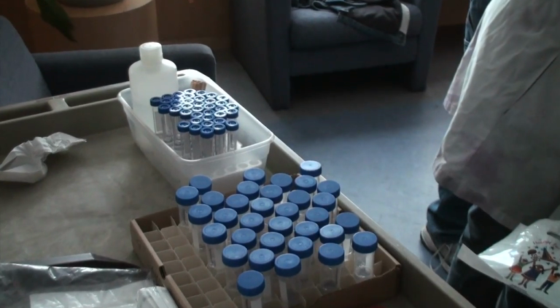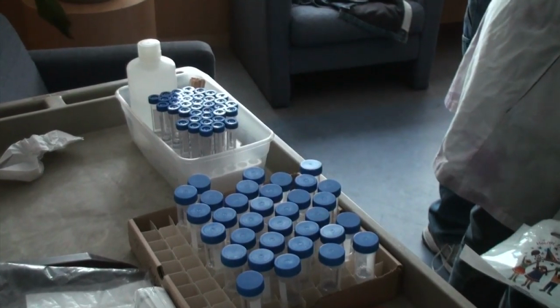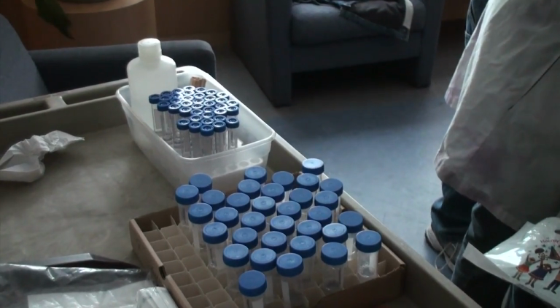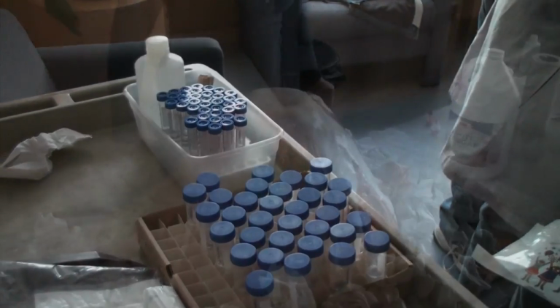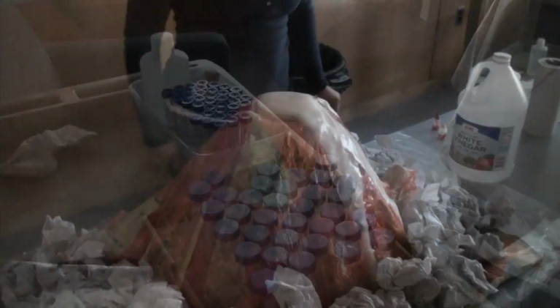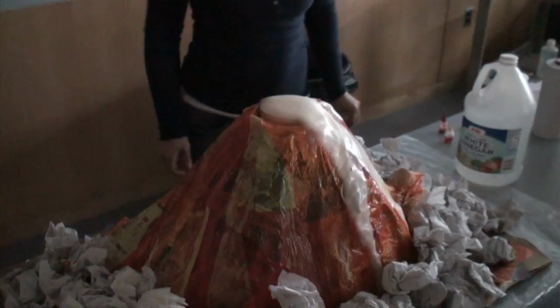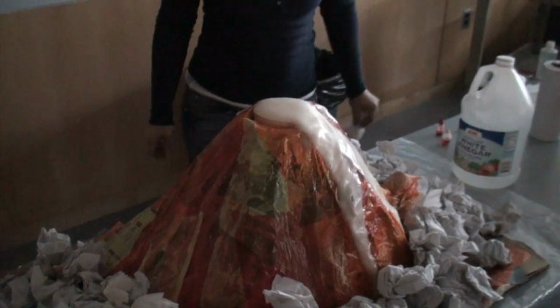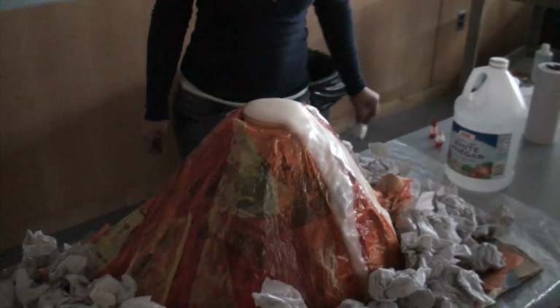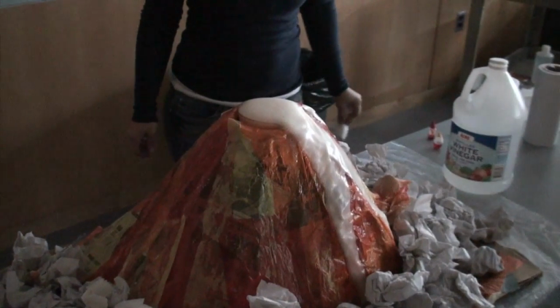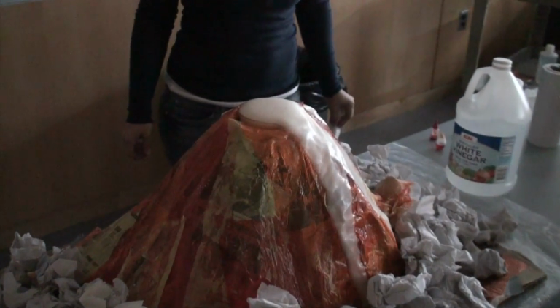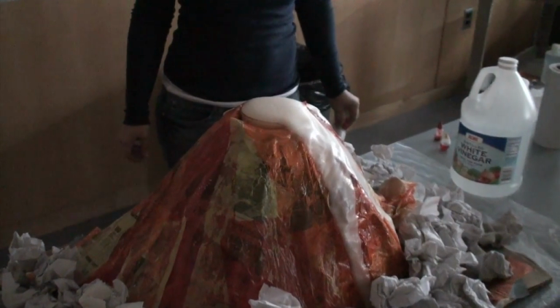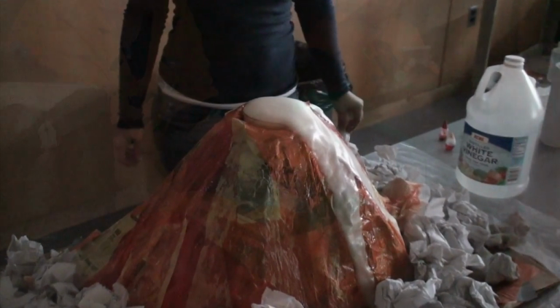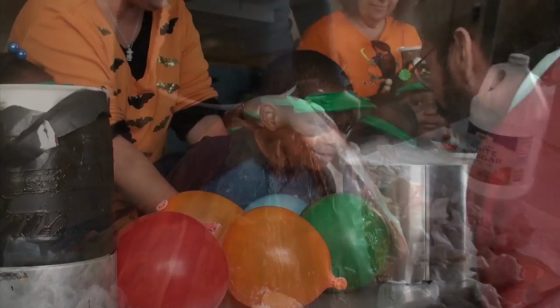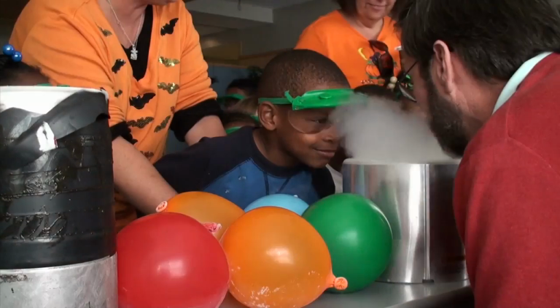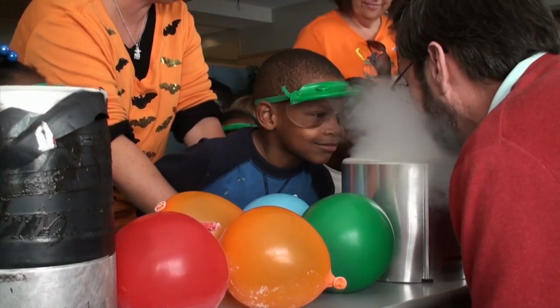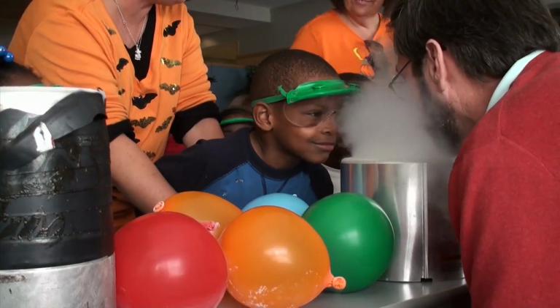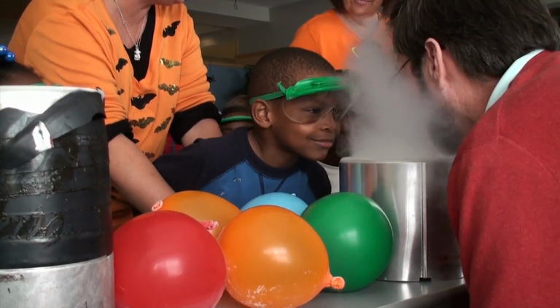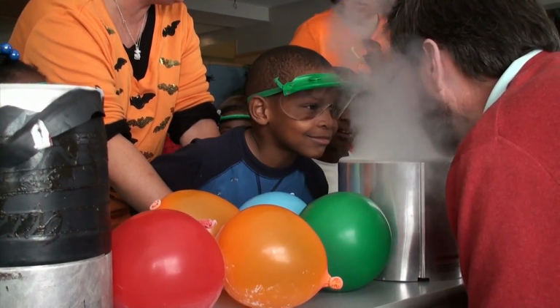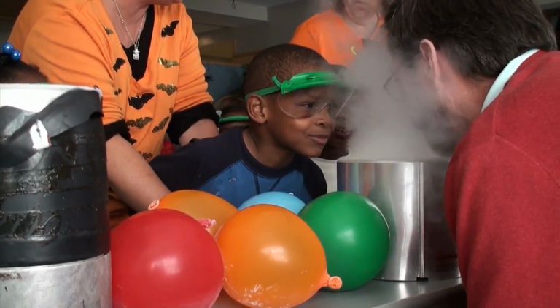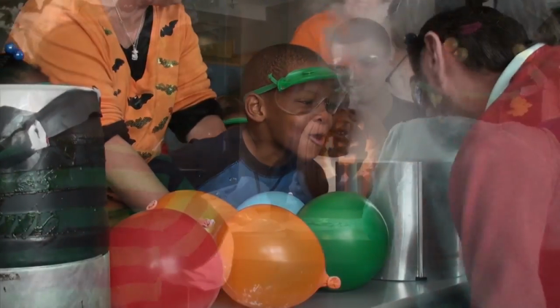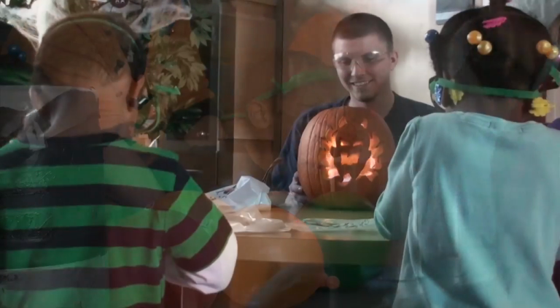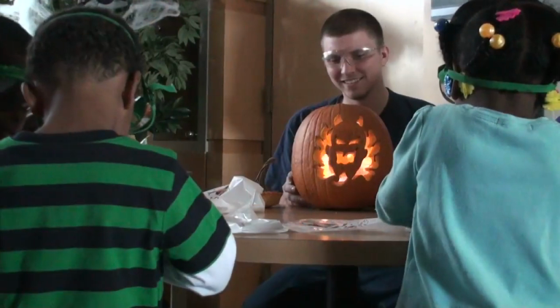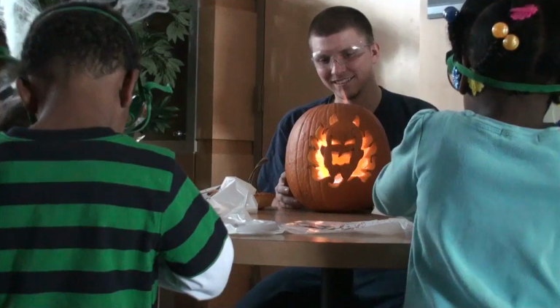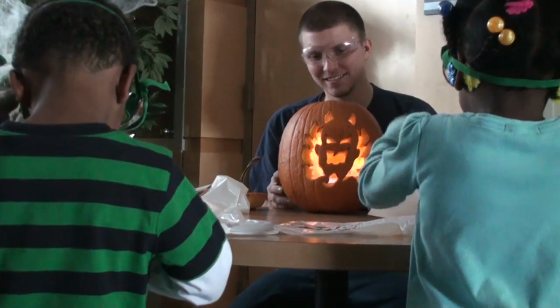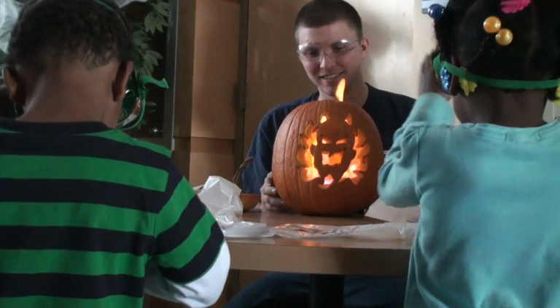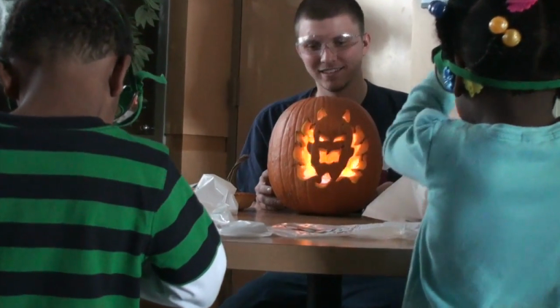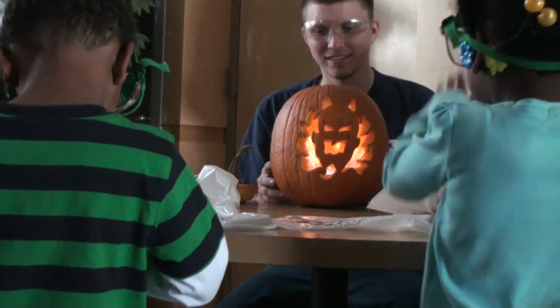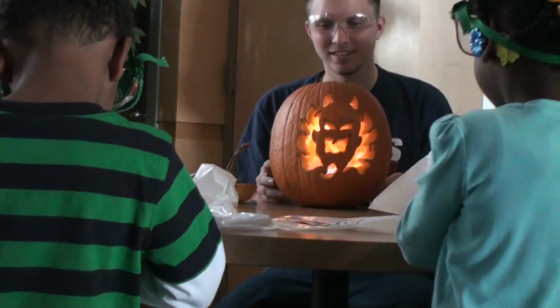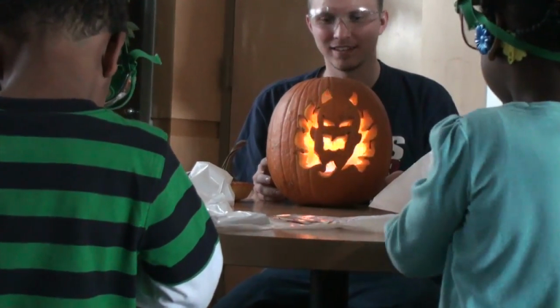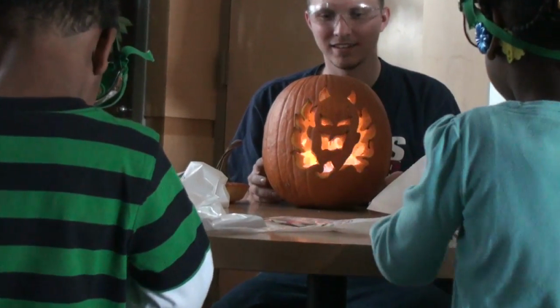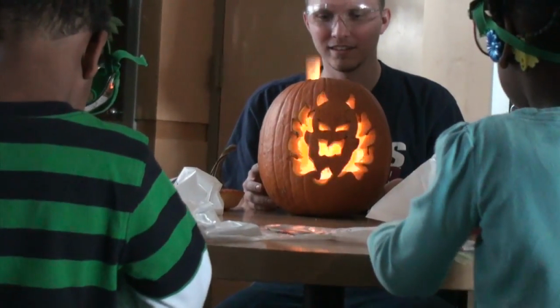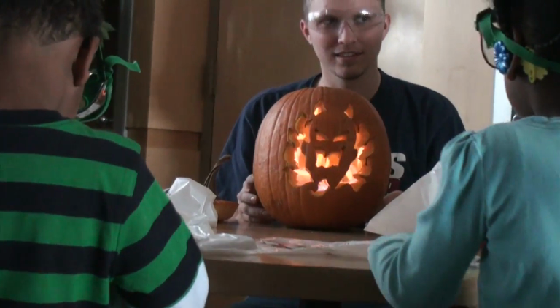They're able to see a volcano, they can work with liquid nitrogen, we have flaming pumpkins. It's just a way to get the kids involved in science activities.